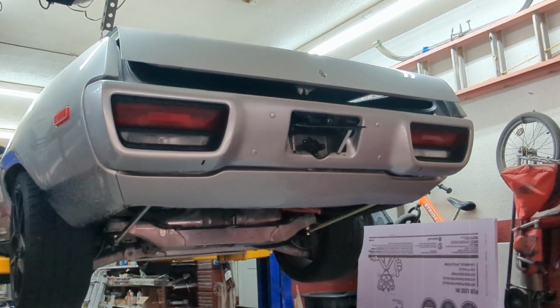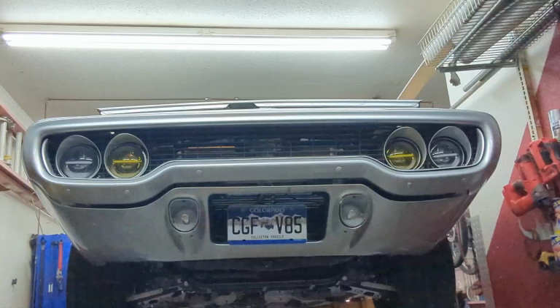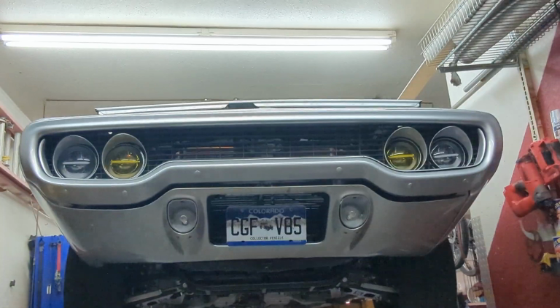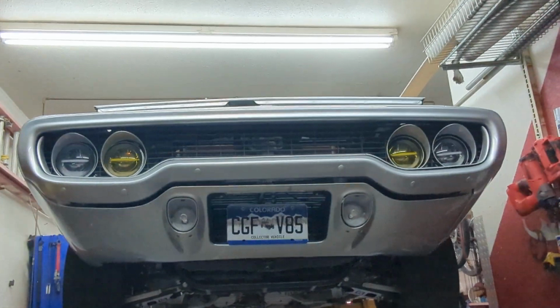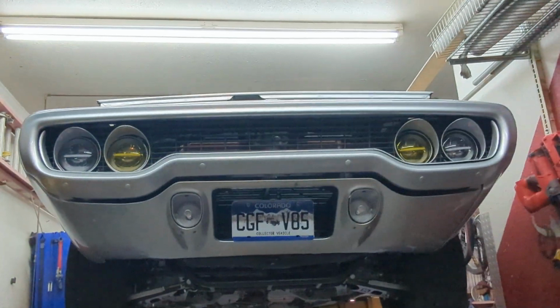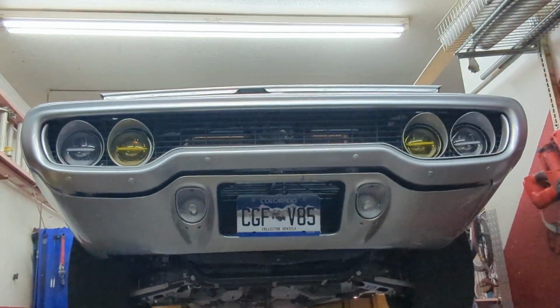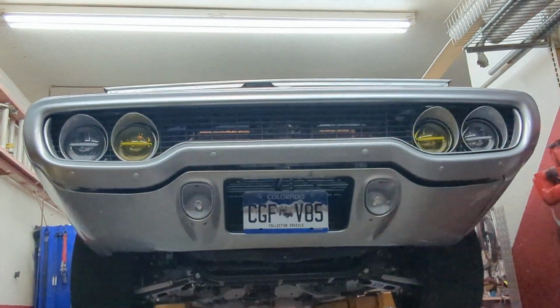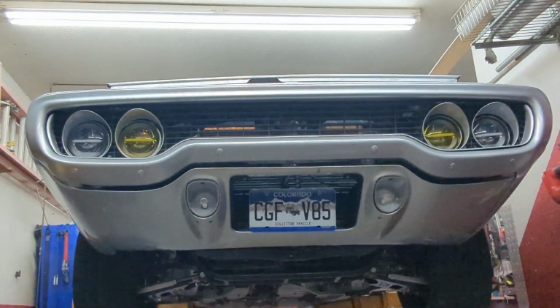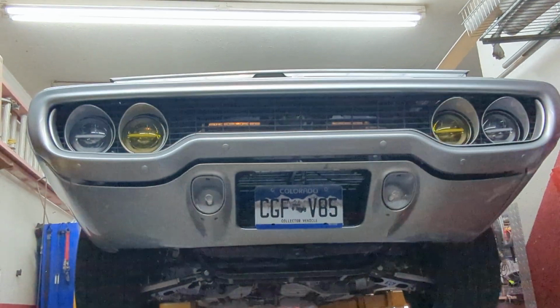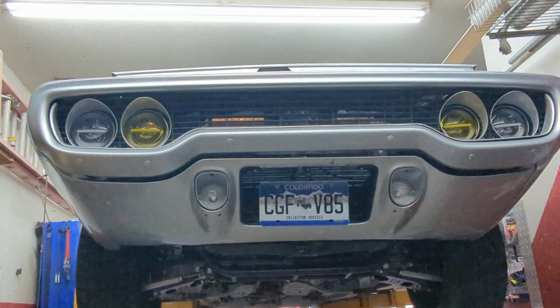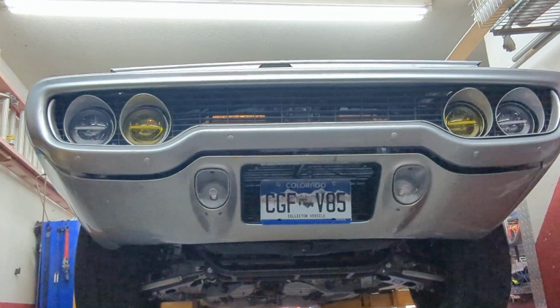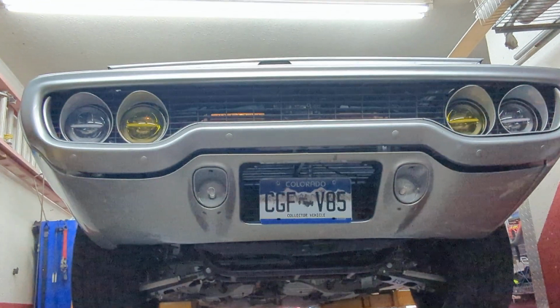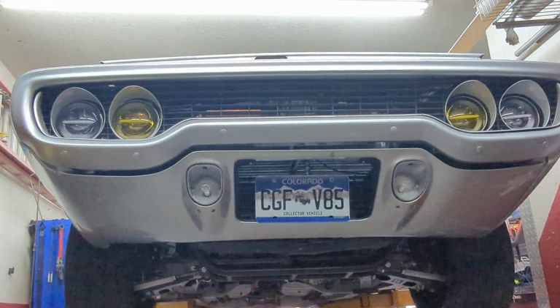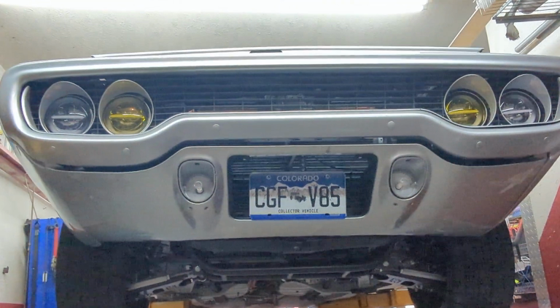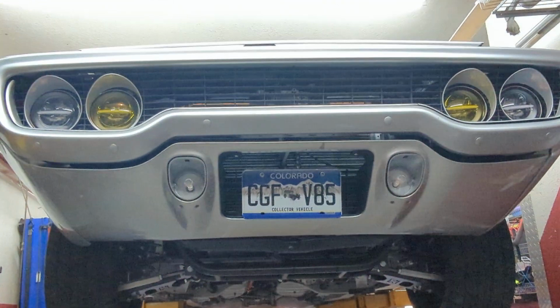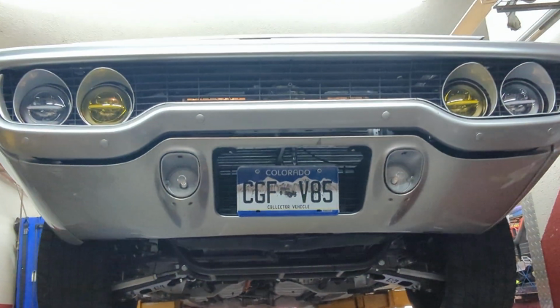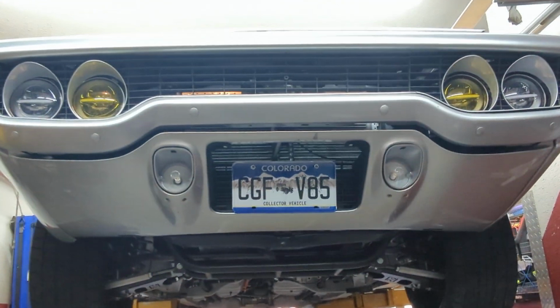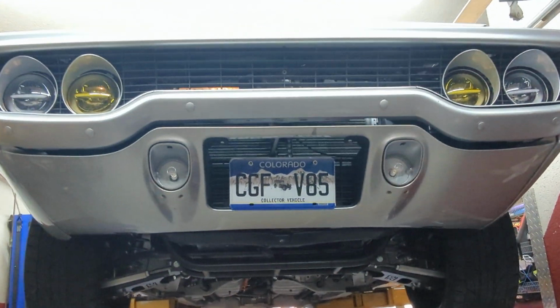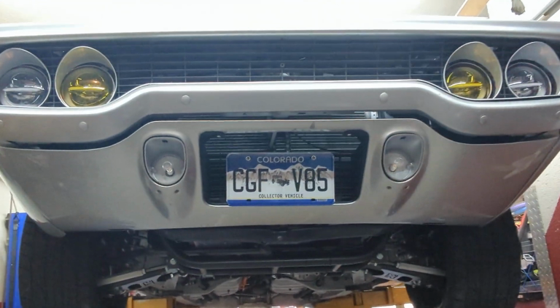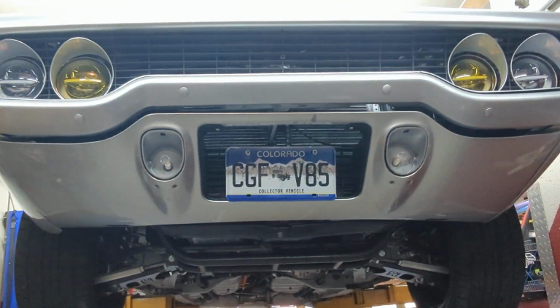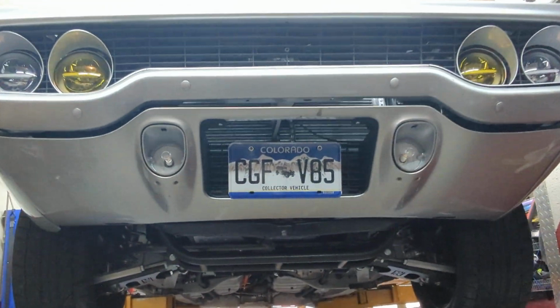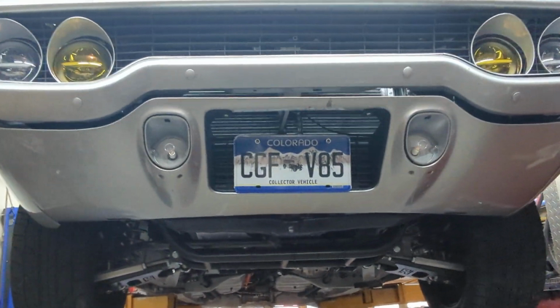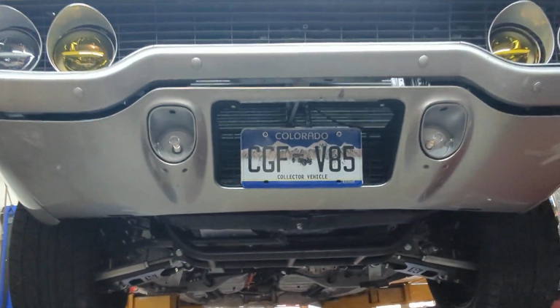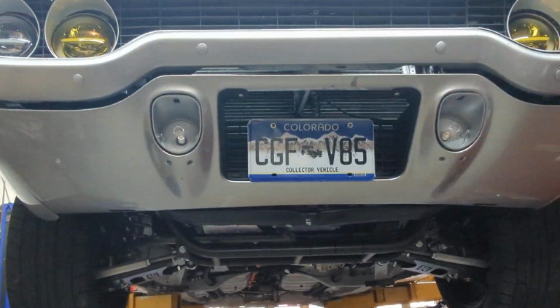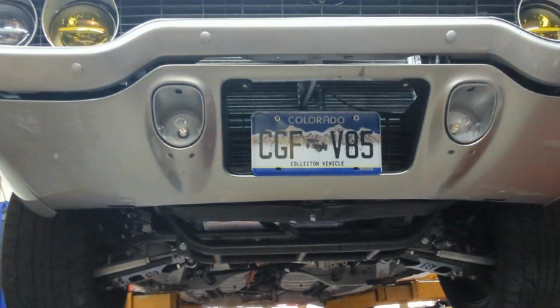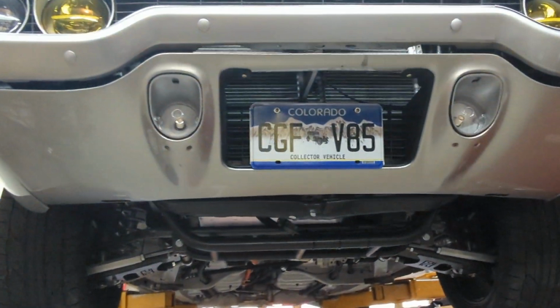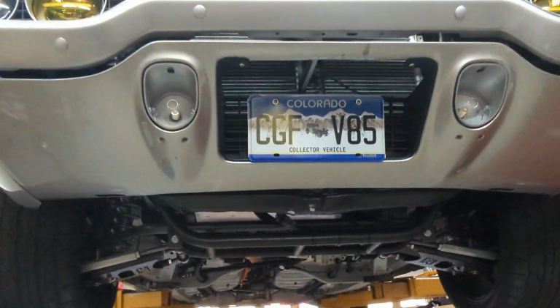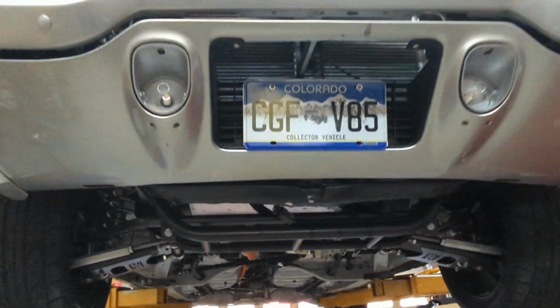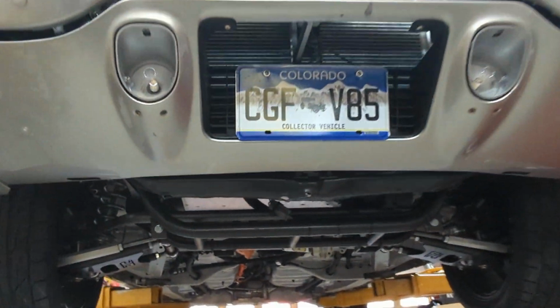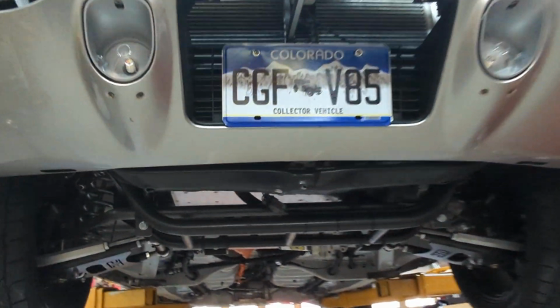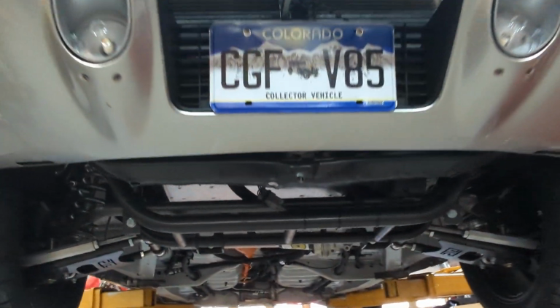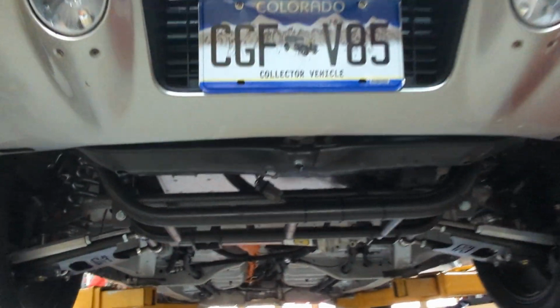Luckily the support at EV Controls is unbelievable. They repaired my unit in record time and got it right back to me, so I'm going to get it installed today. I'm going to start a series with a little more detail on the individual components of the car.